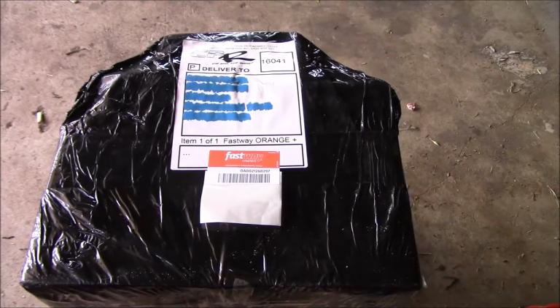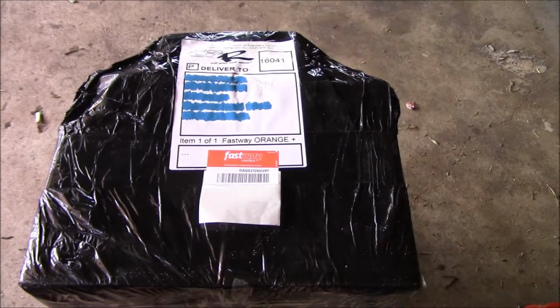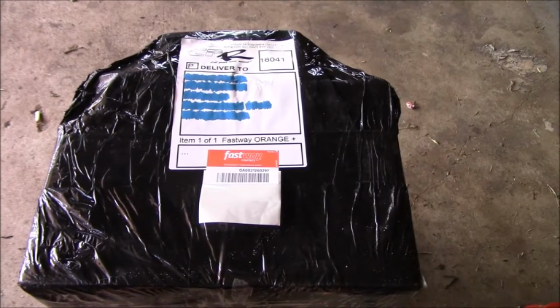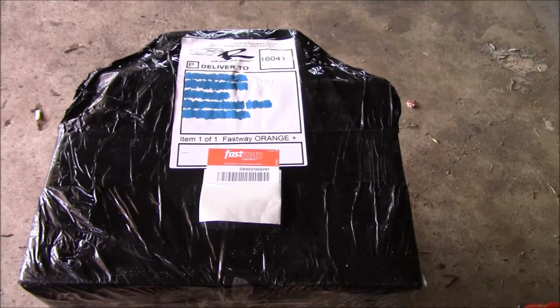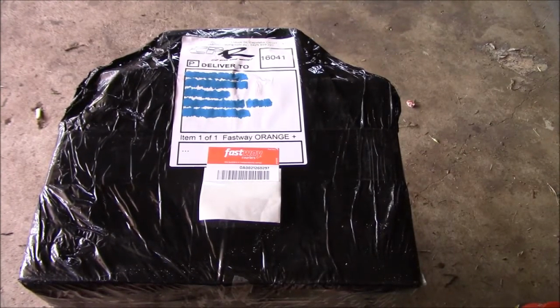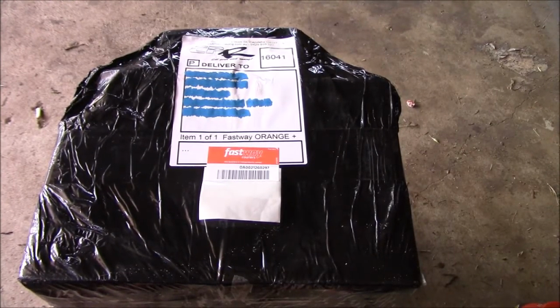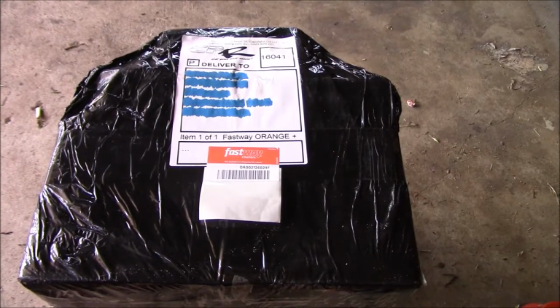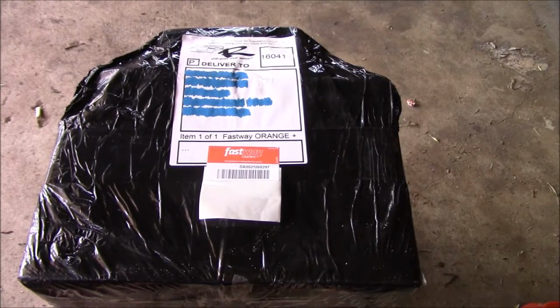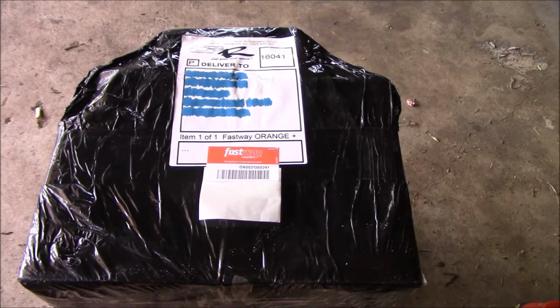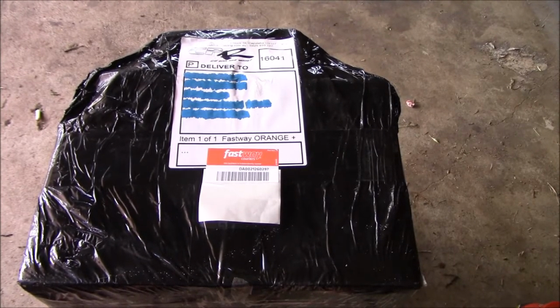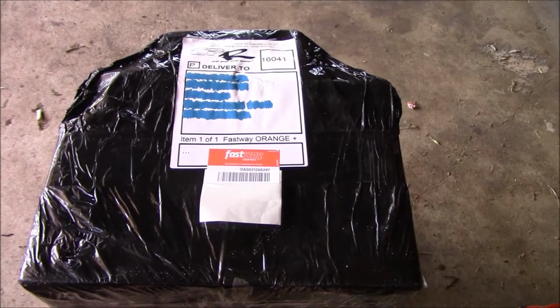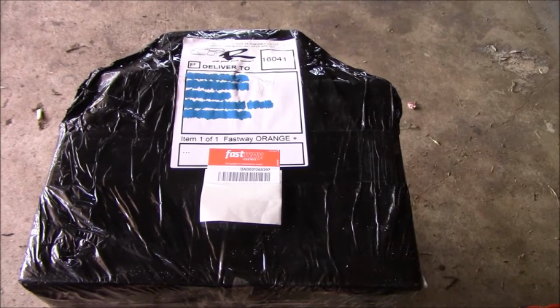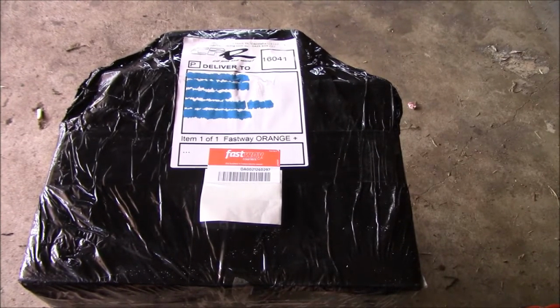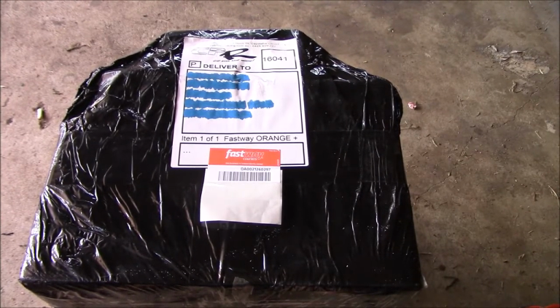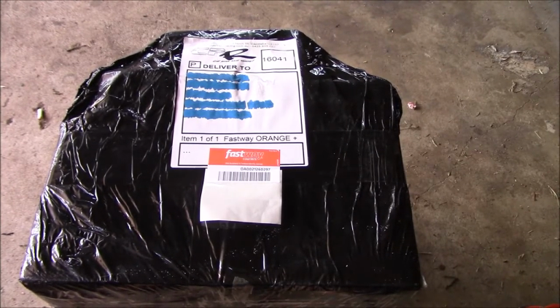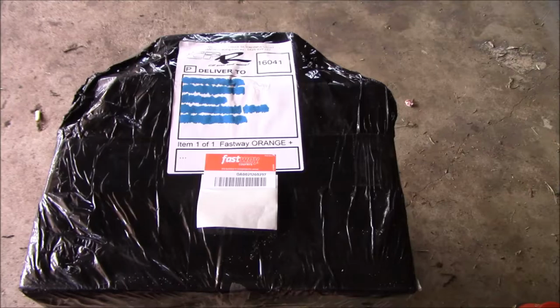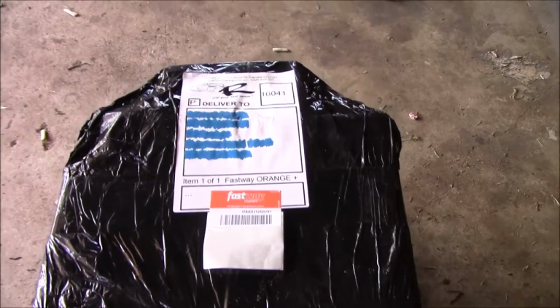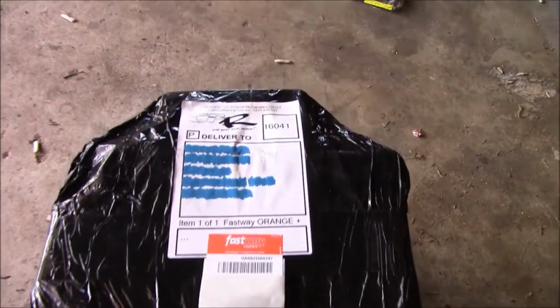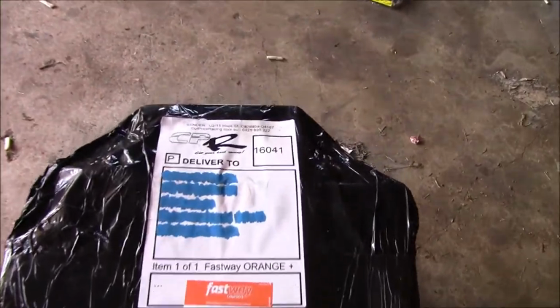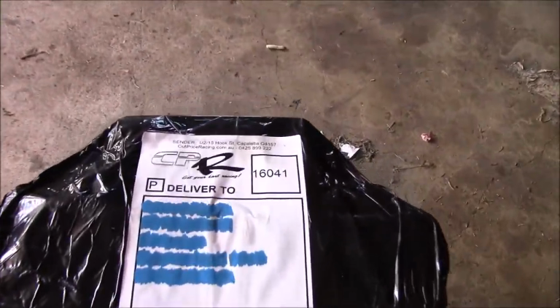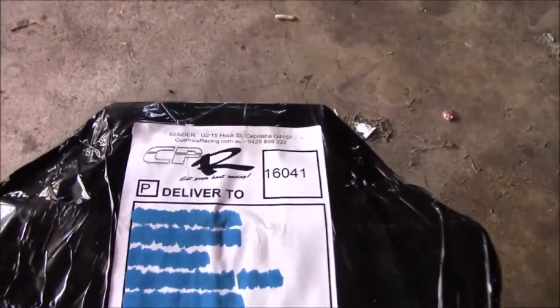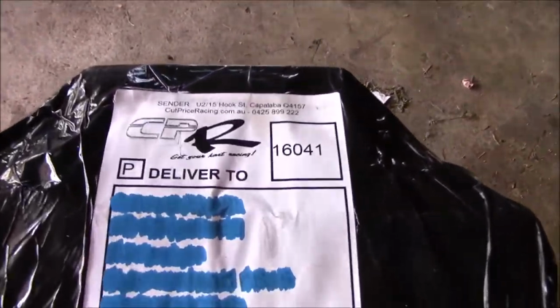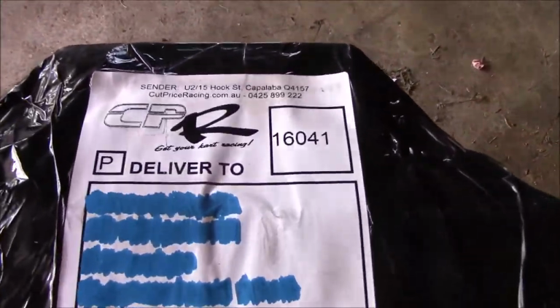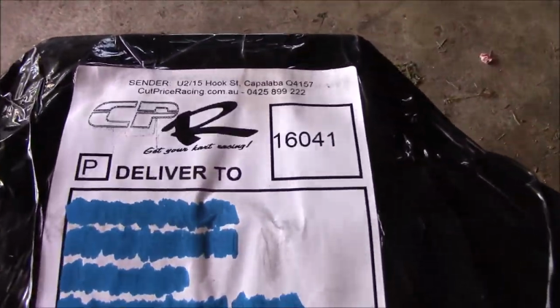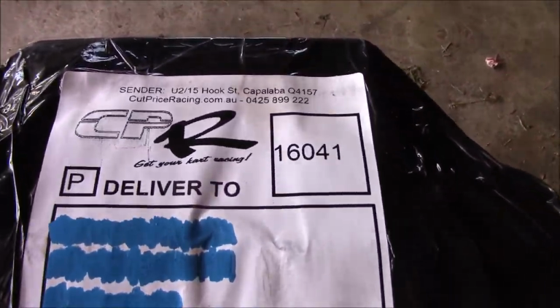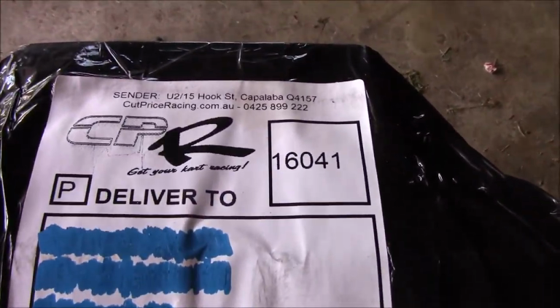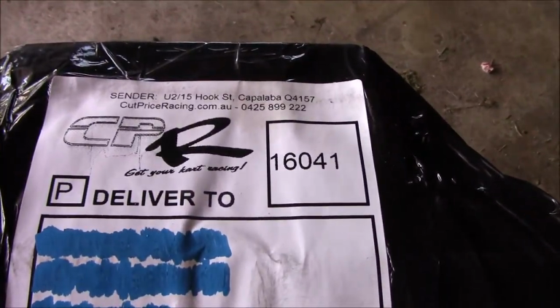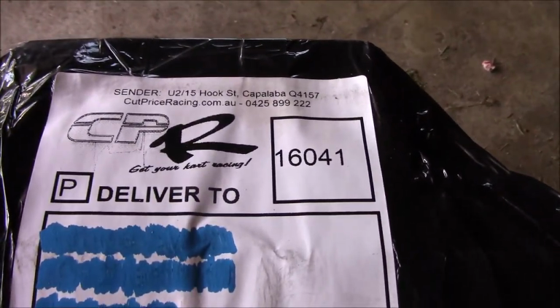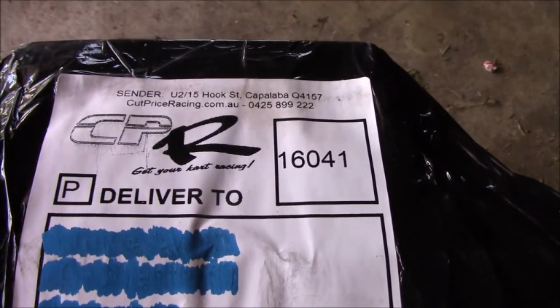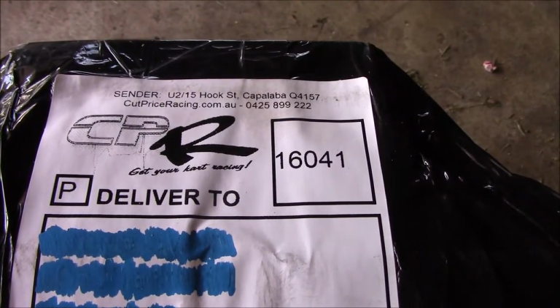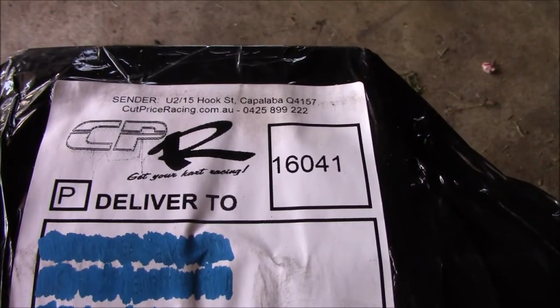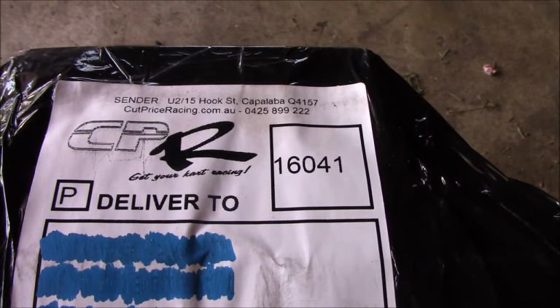Hey all, Fab here, and today we have another delivery from Cut Price Racing.